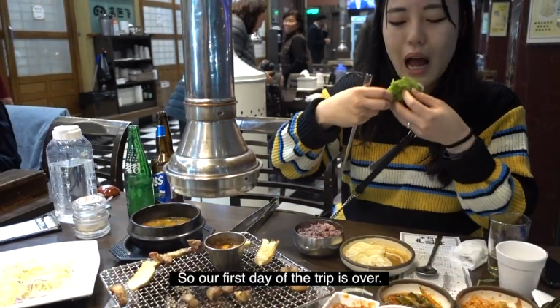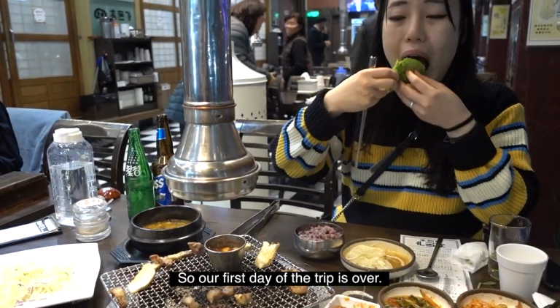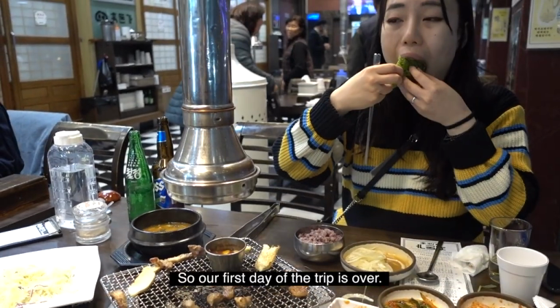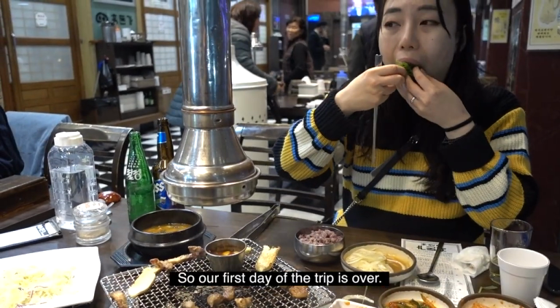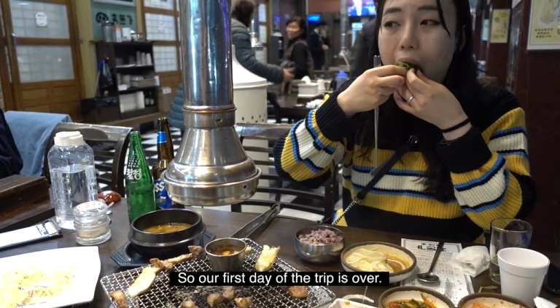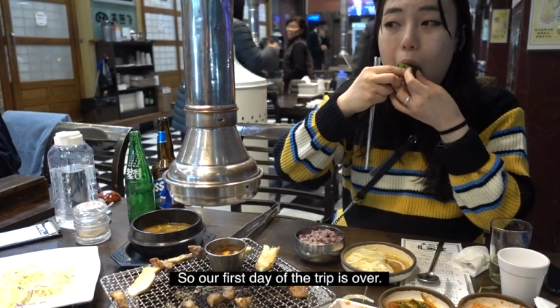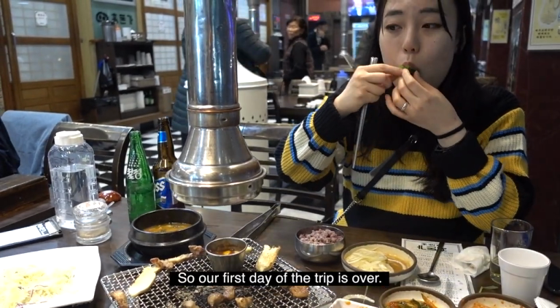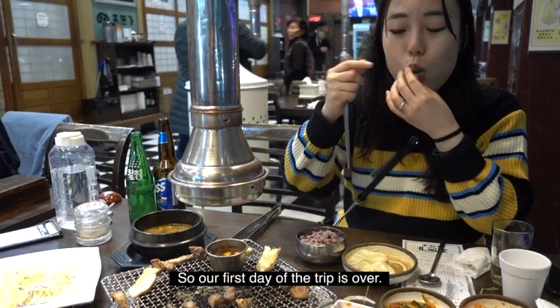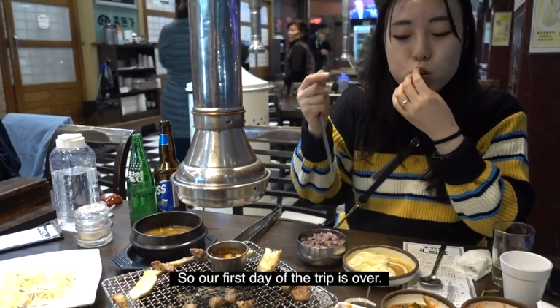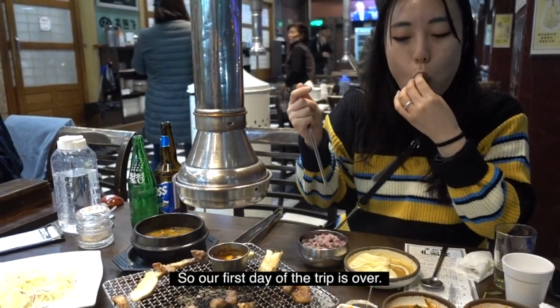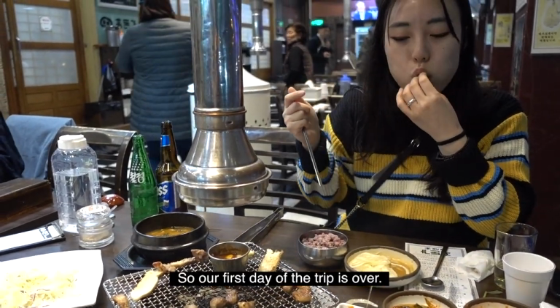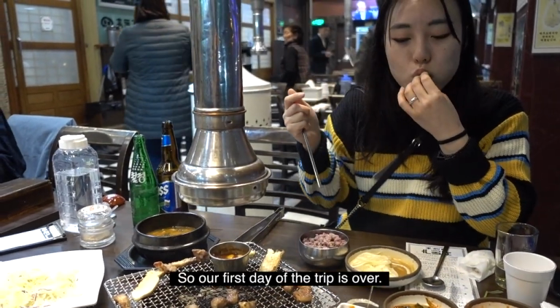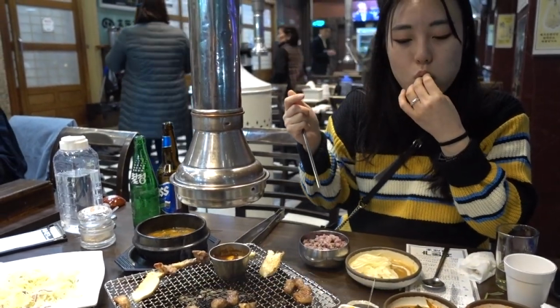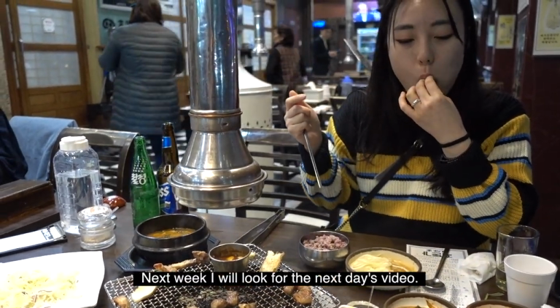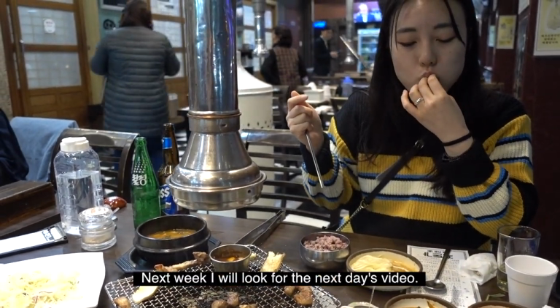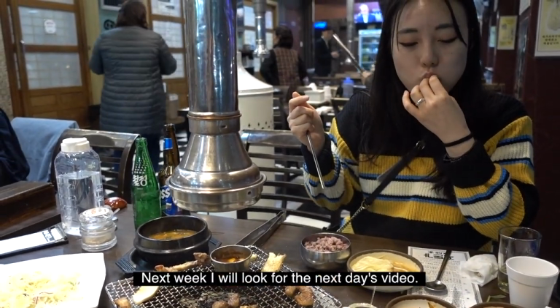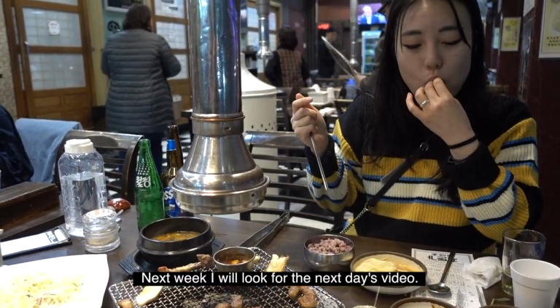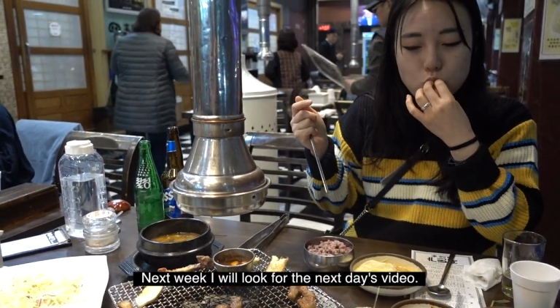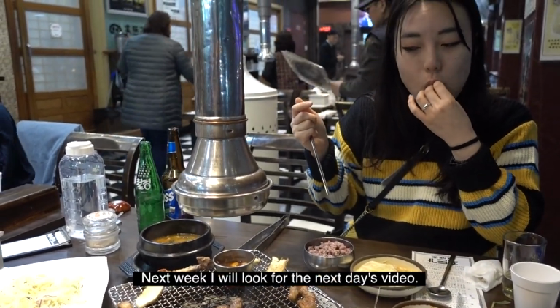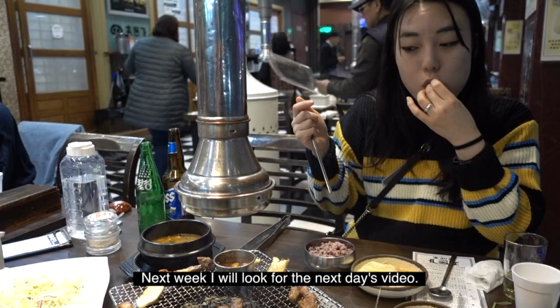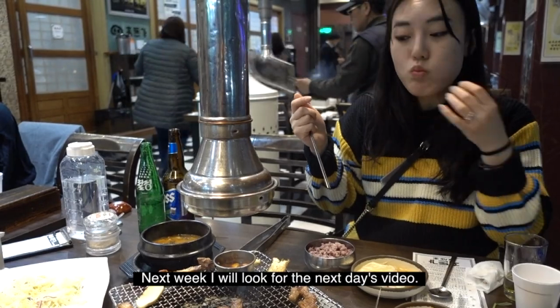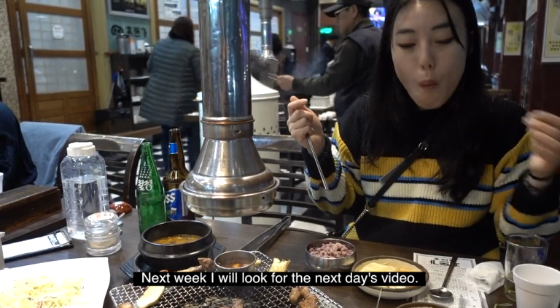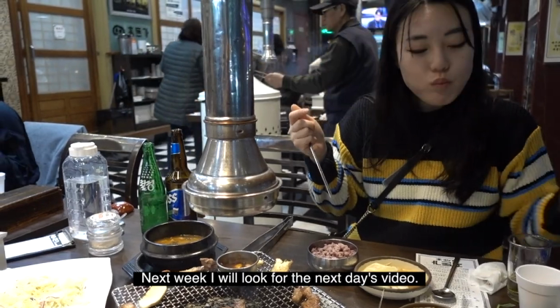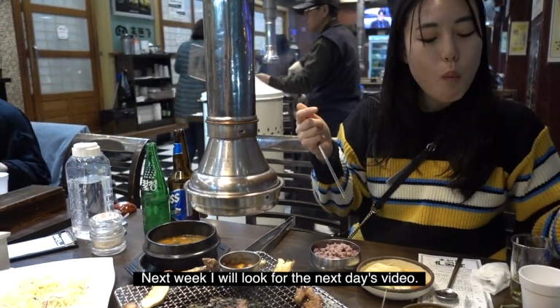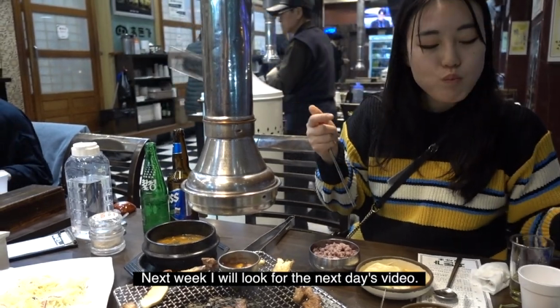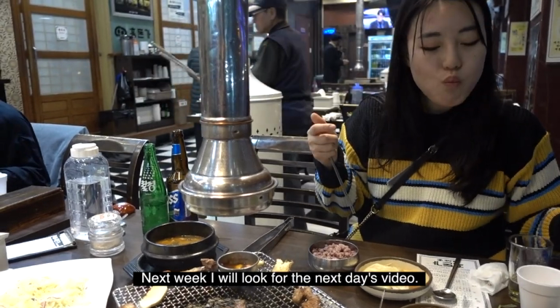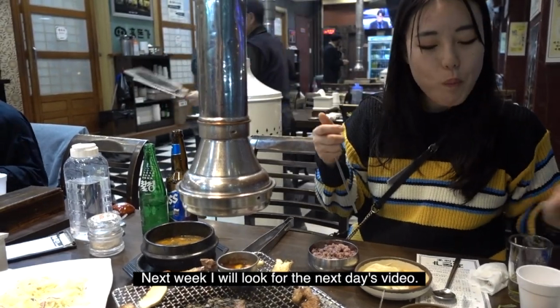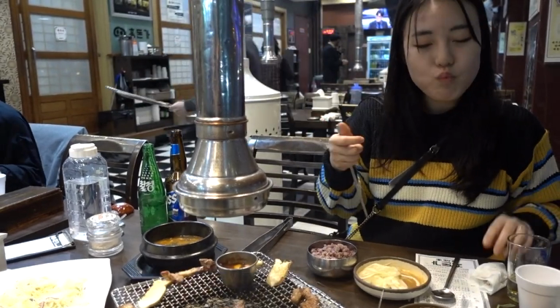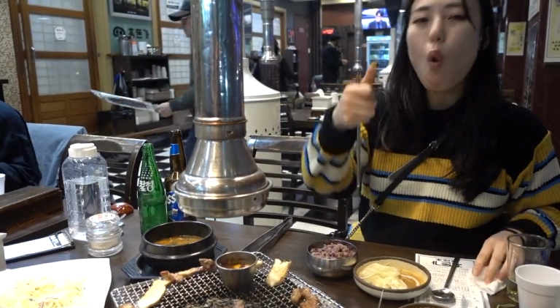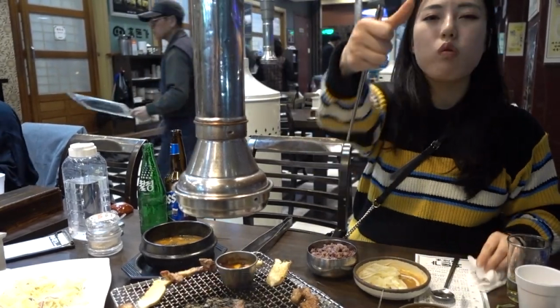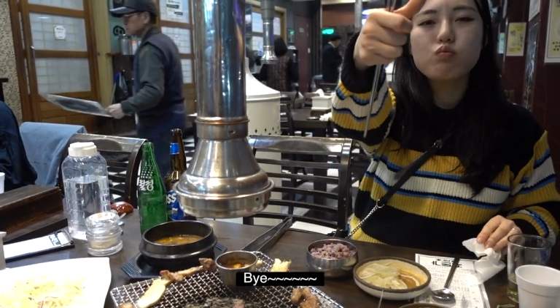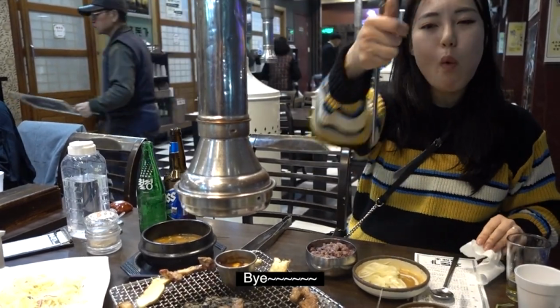So our first day of the trip is over. Next week, I will upload the next day's video. Bye!